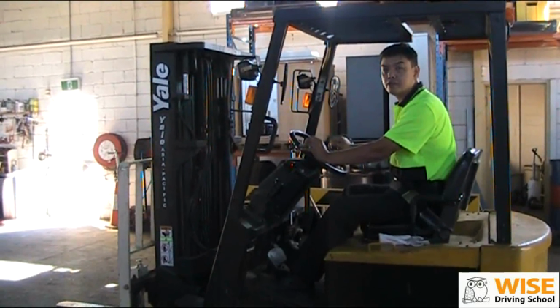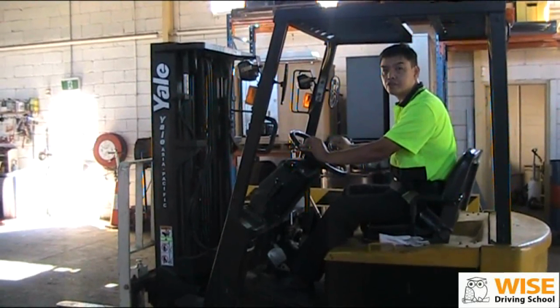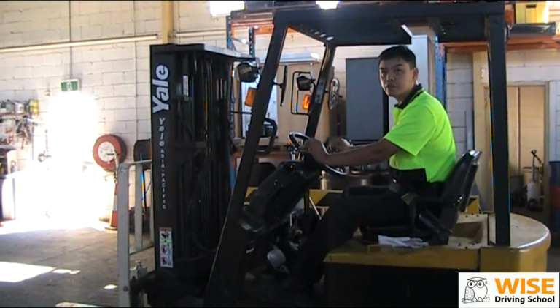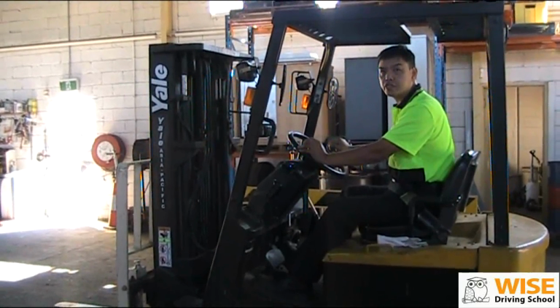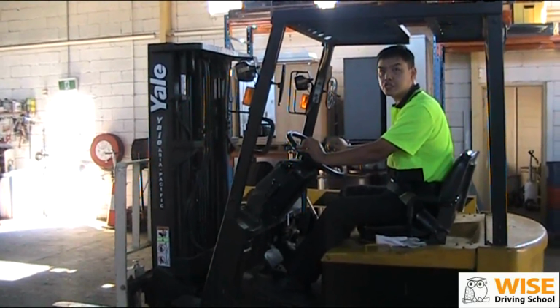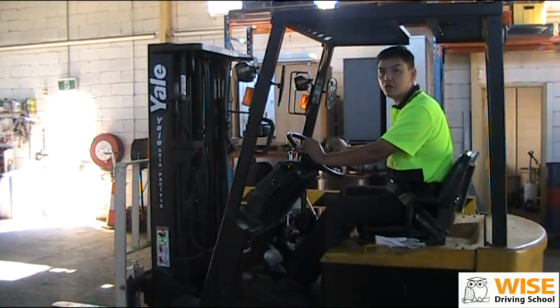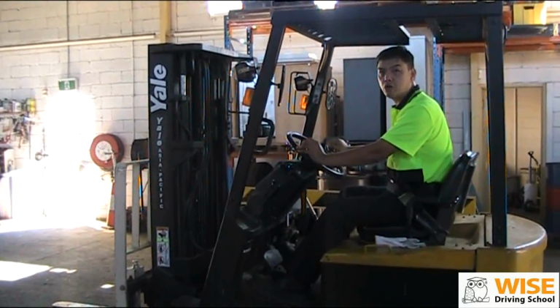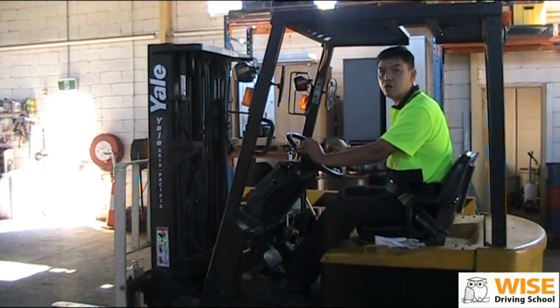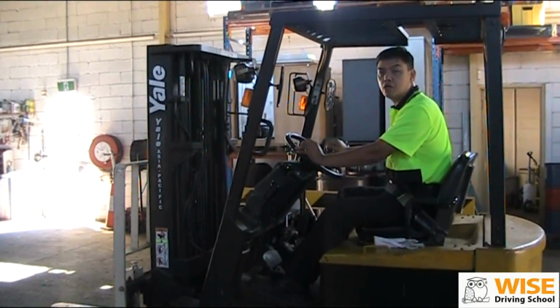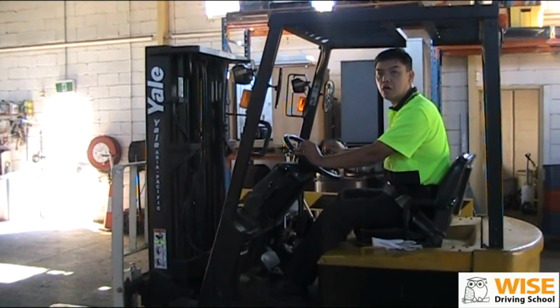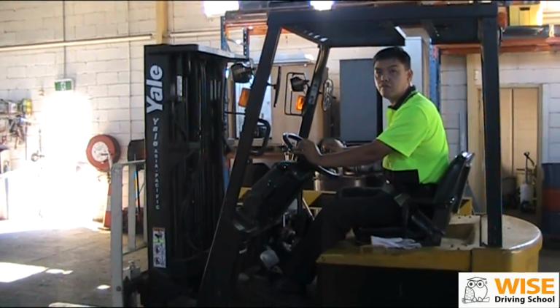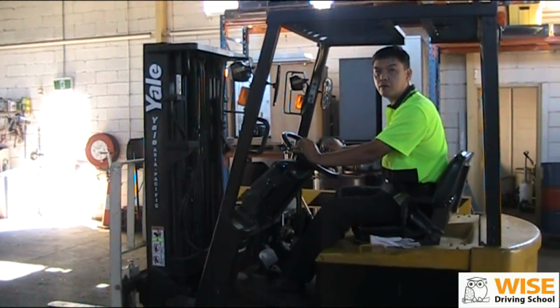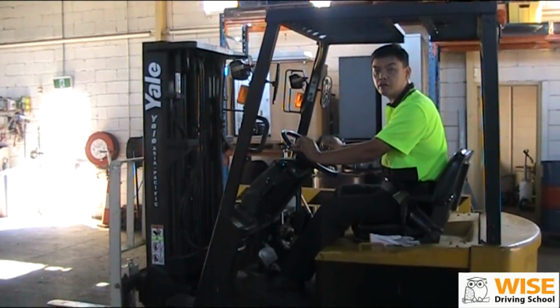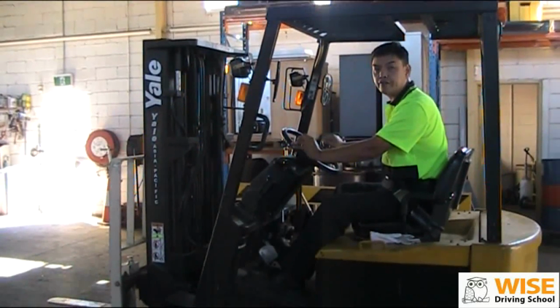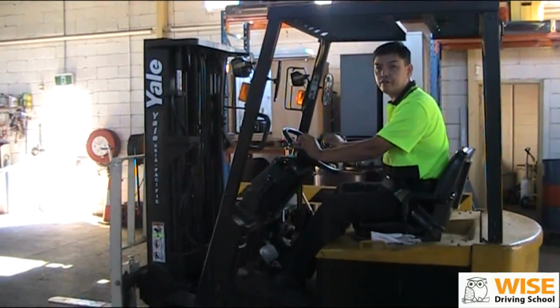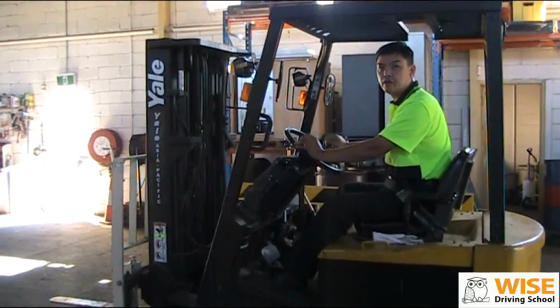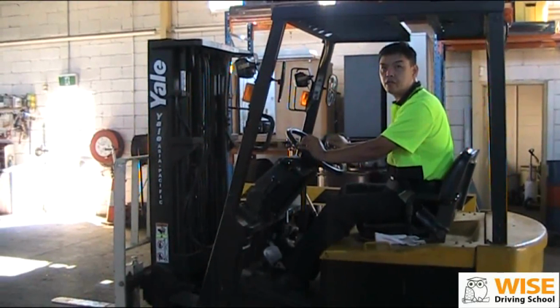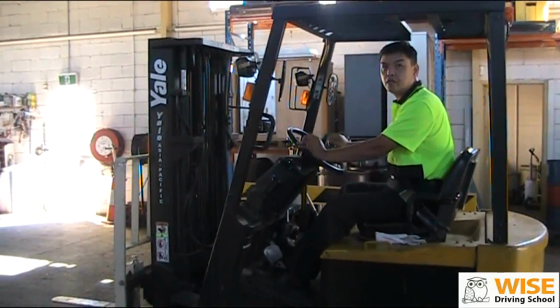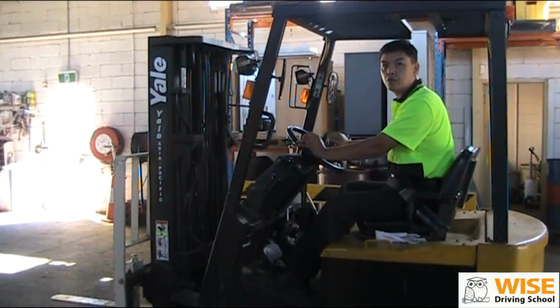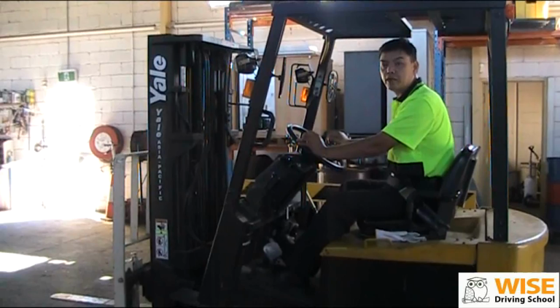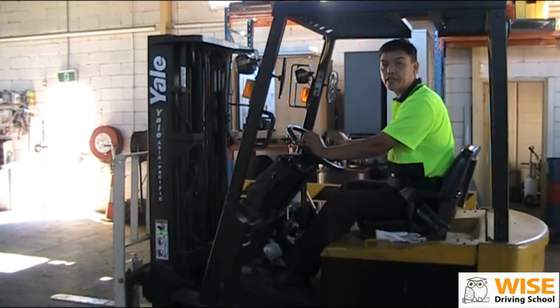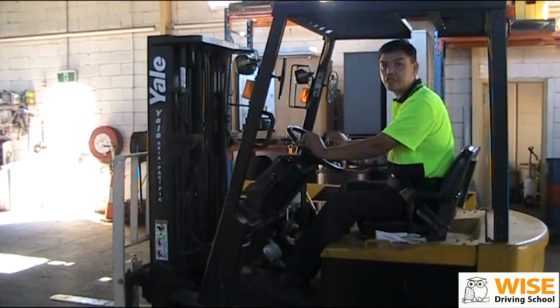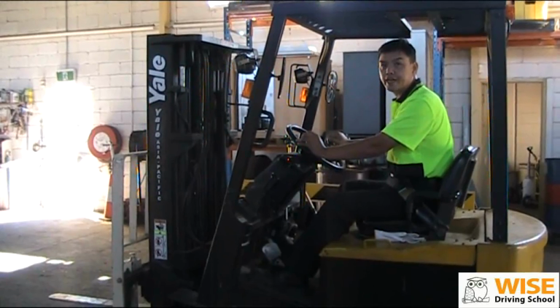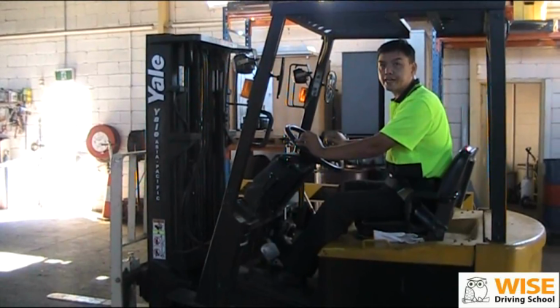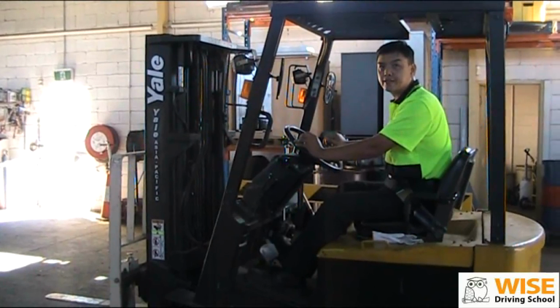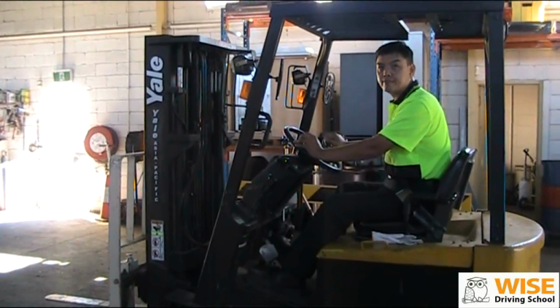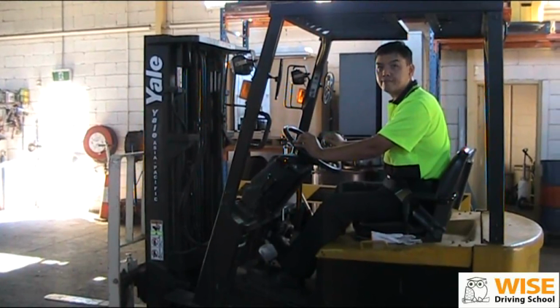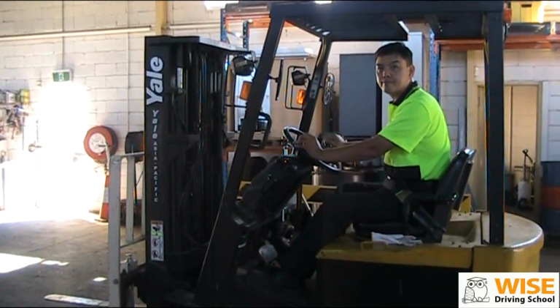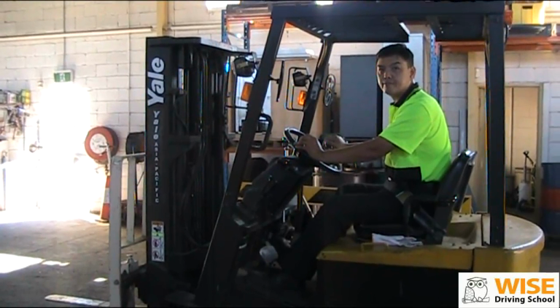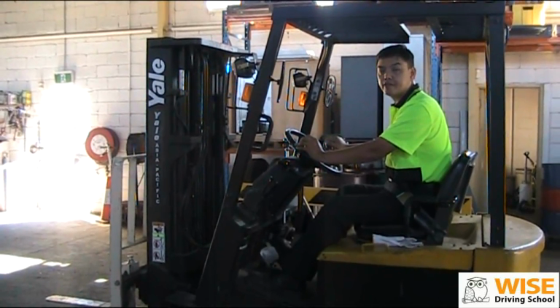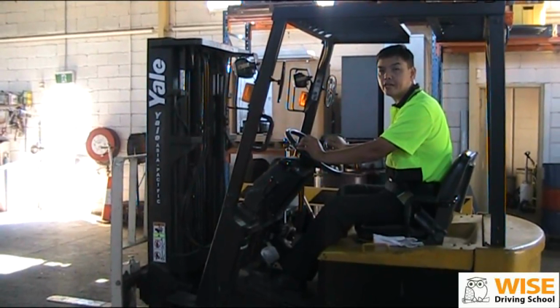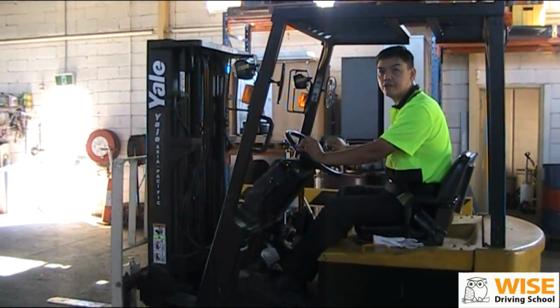So this is called a forklift running check. Thank you.